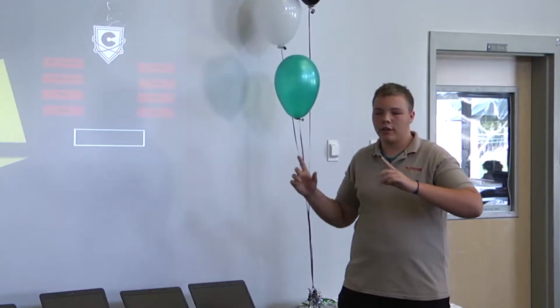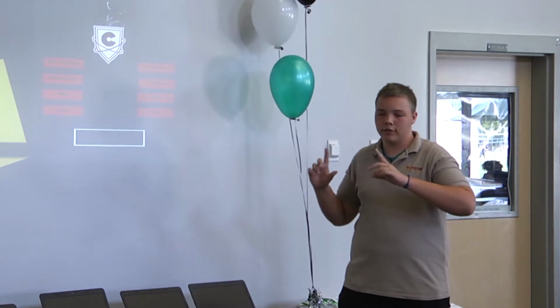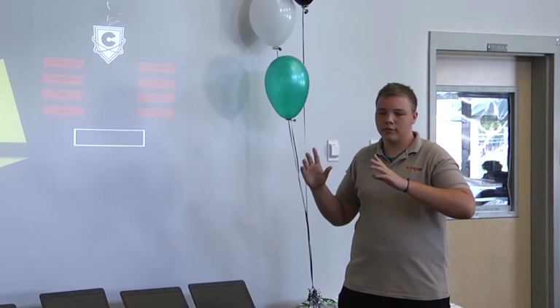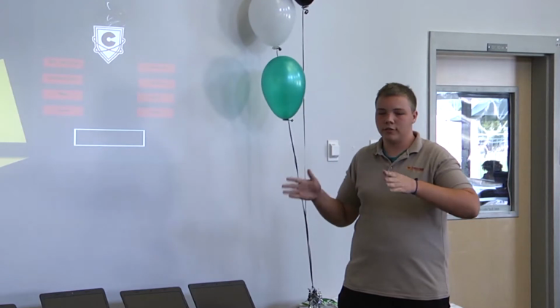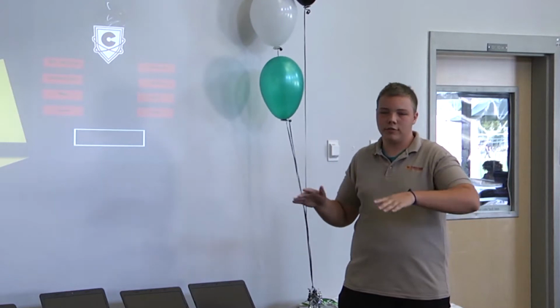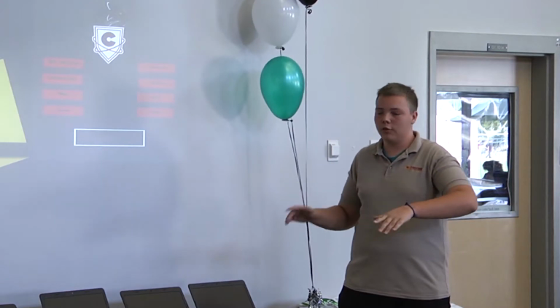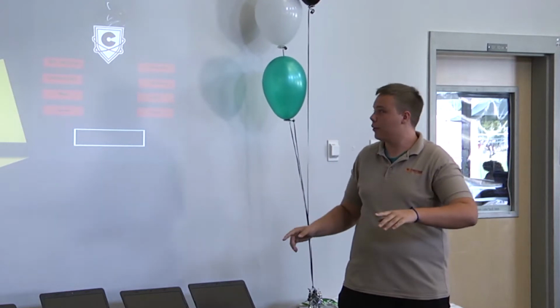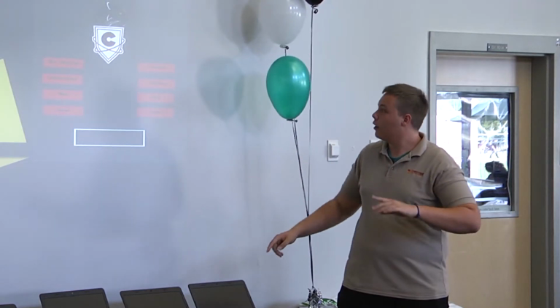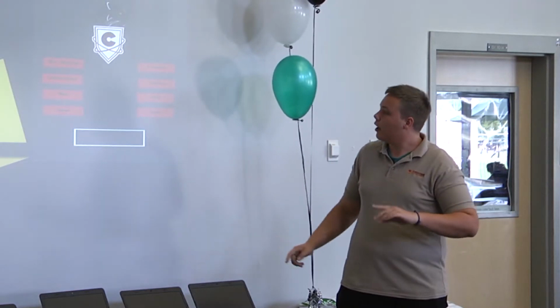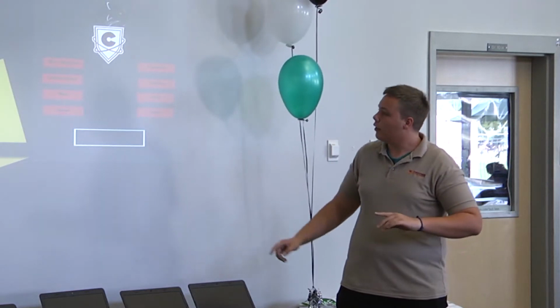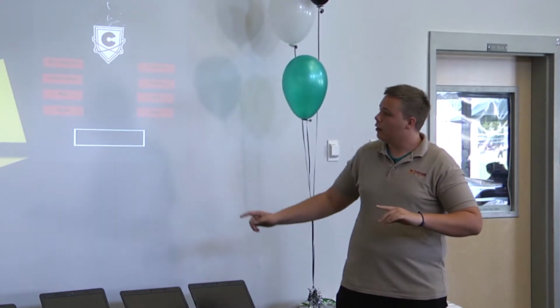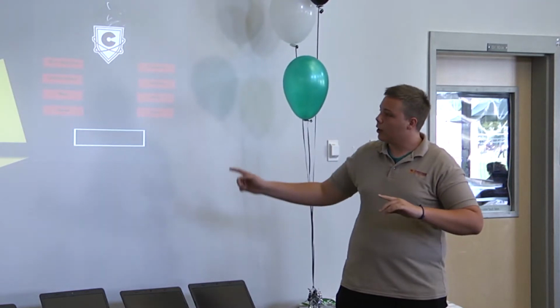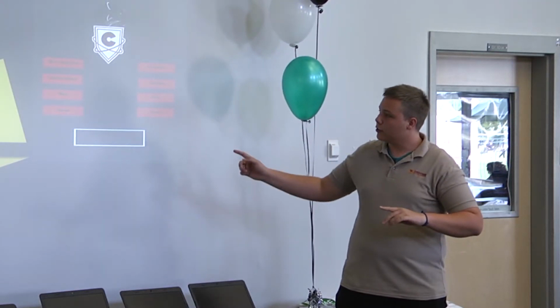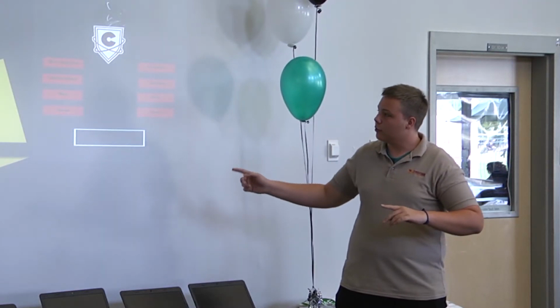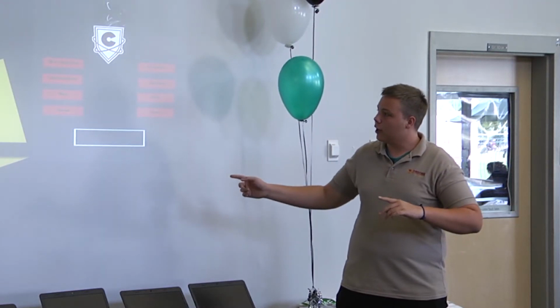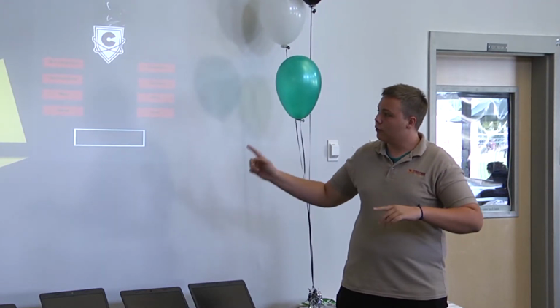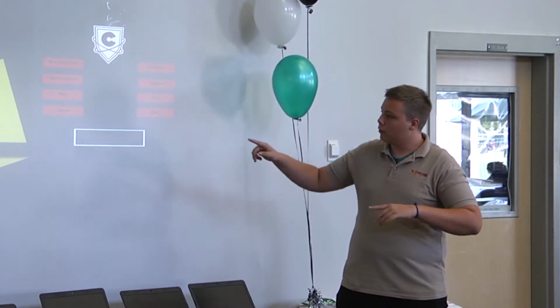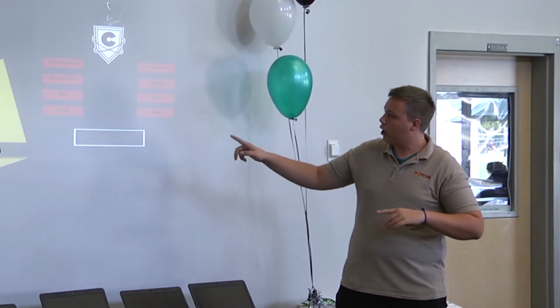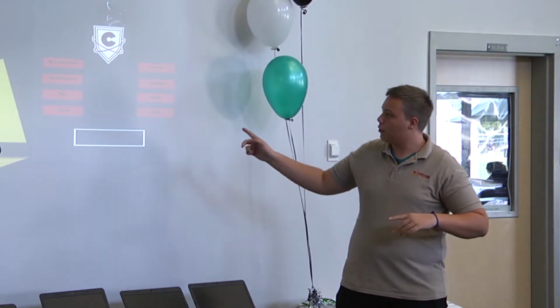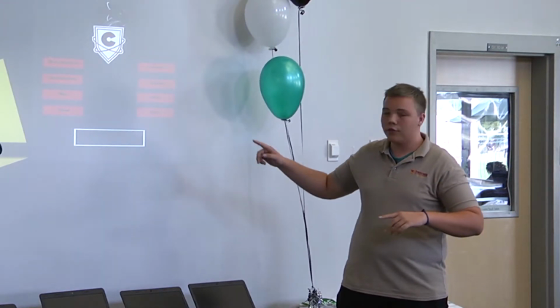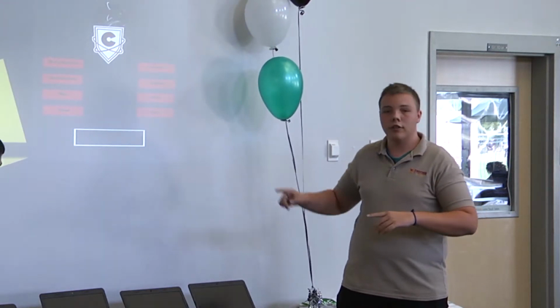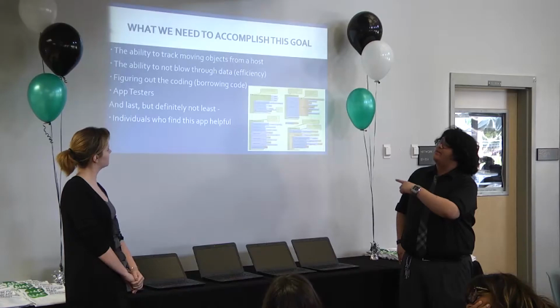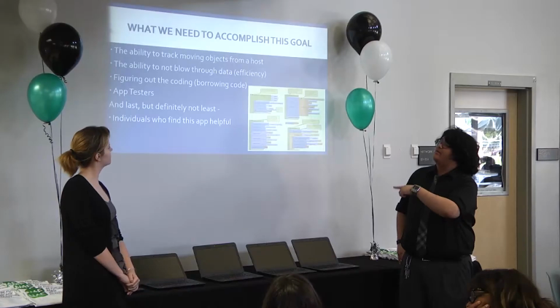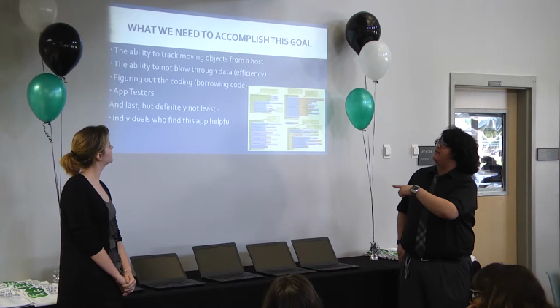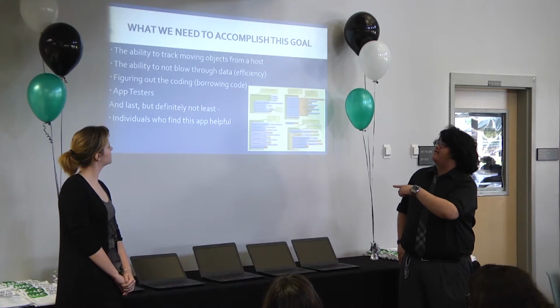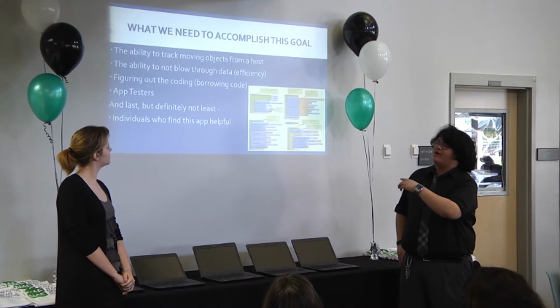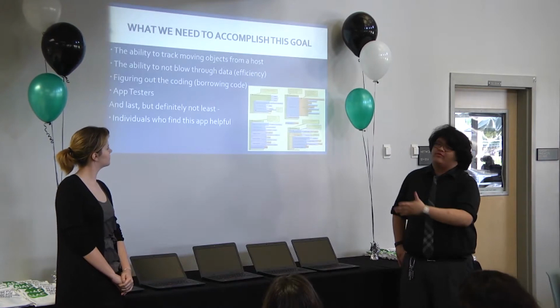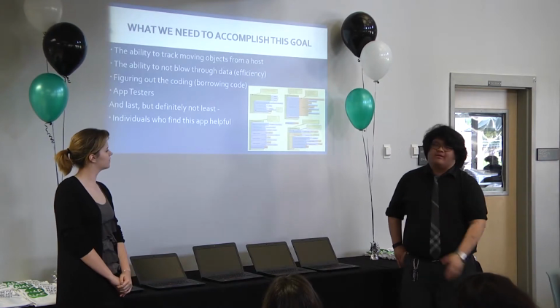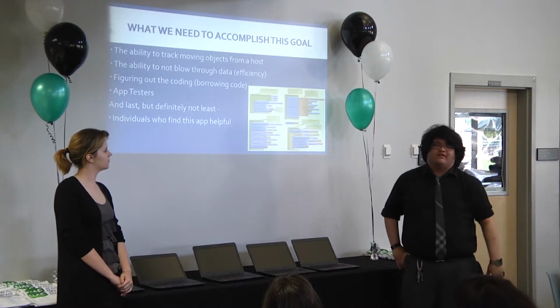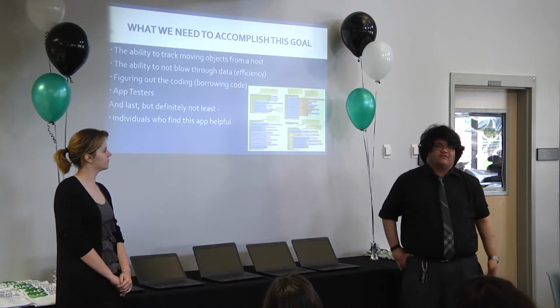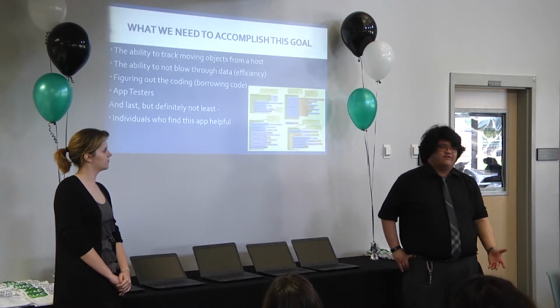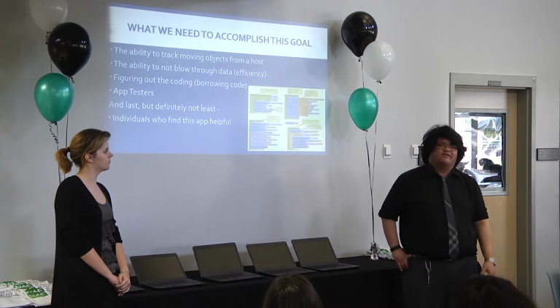Students presented ideas for apps ranging from reminders about class bell schedules to tracking students' whereabouts during a field trip.